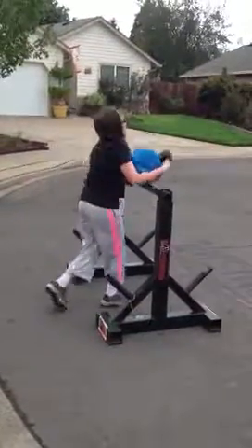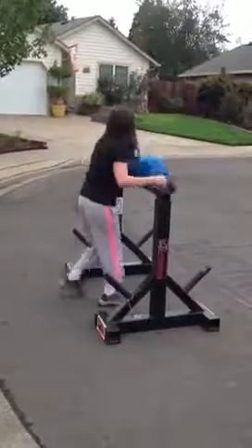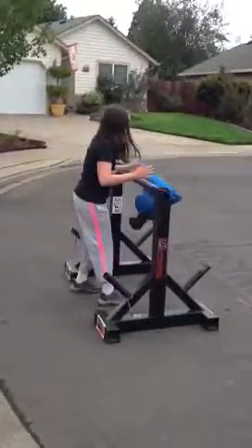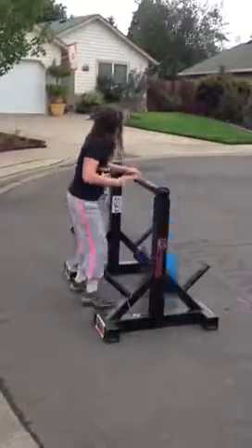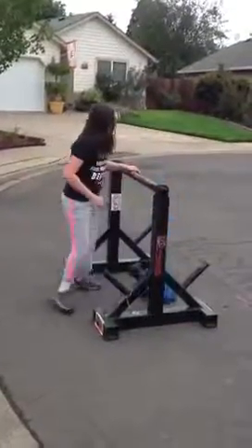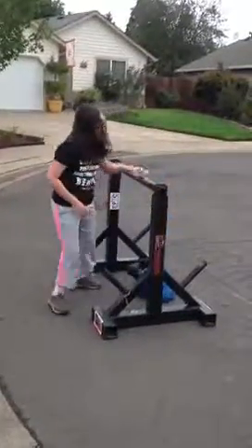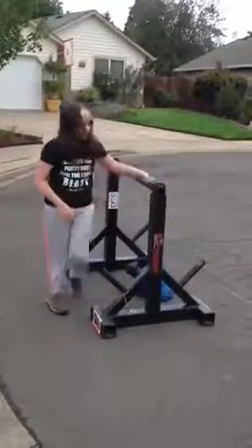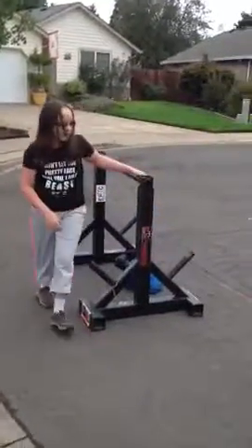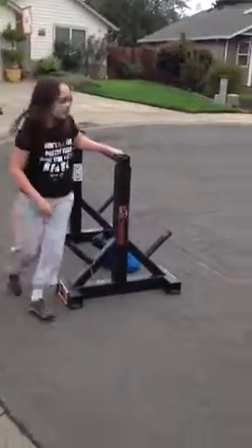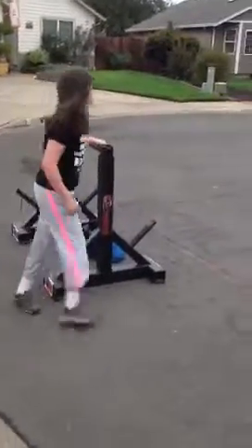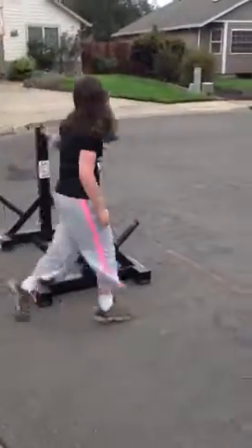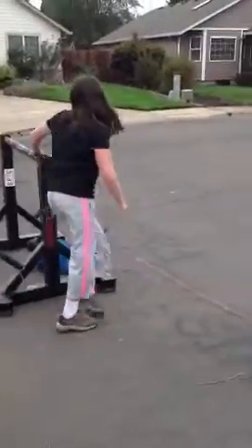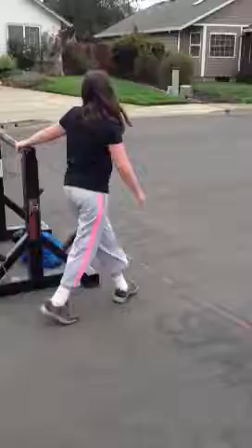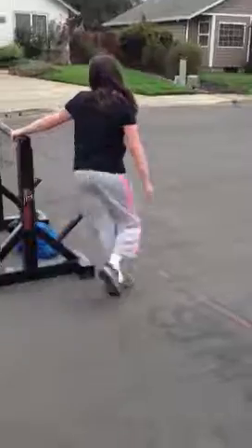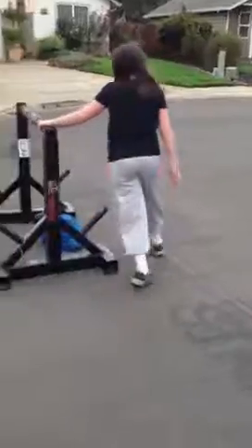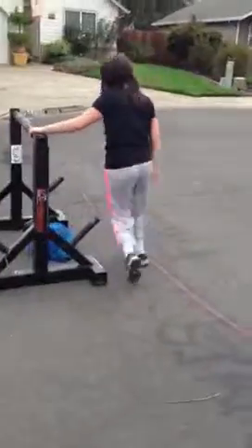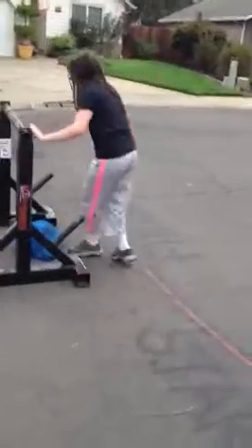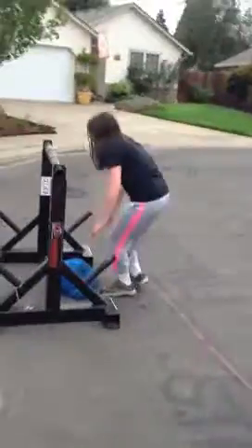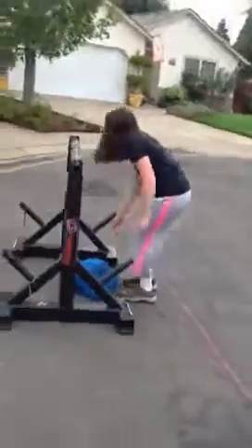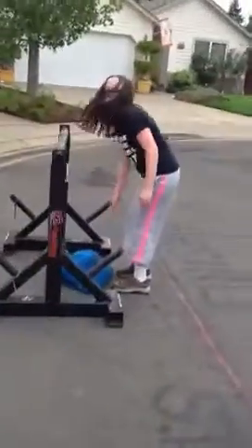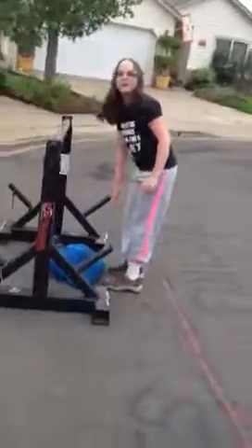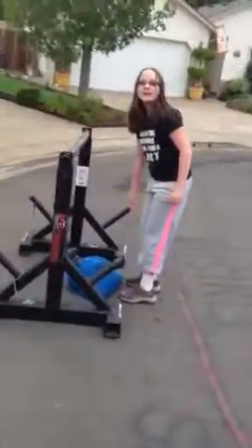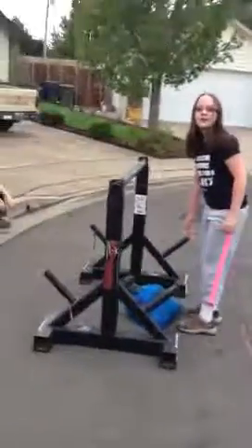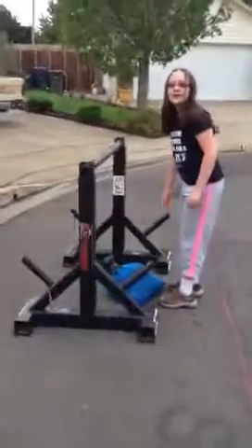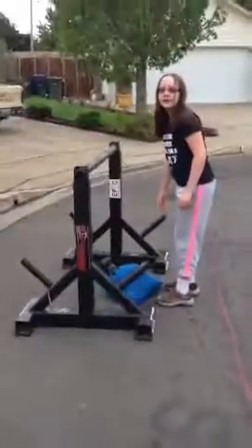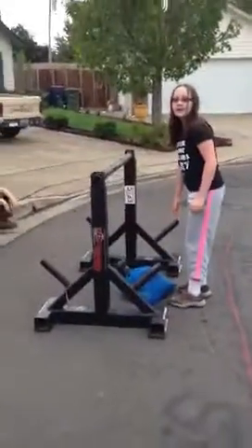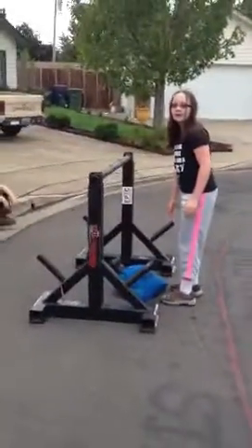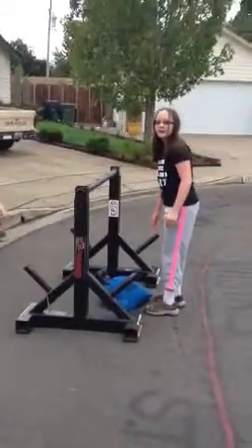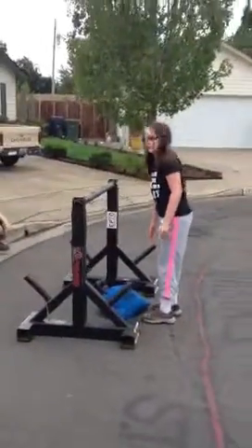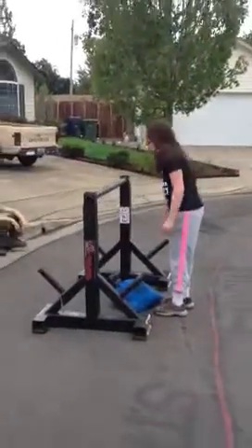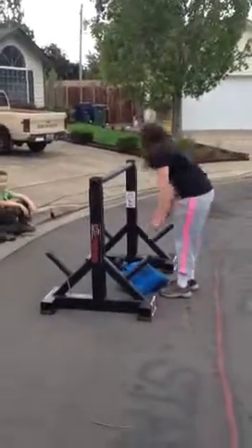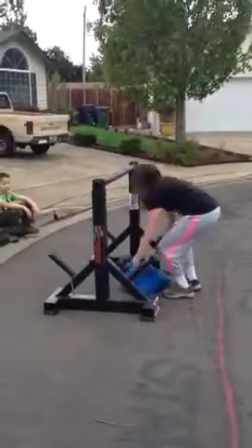Up and over. Three. Nice job. If you can get it to land like that every time the way it is, it's going to be easier for you to pick up every time.